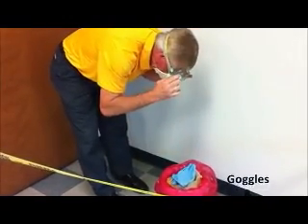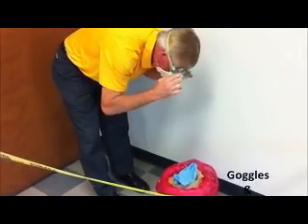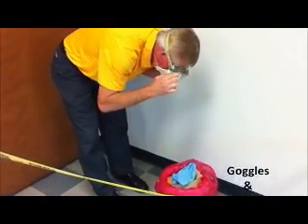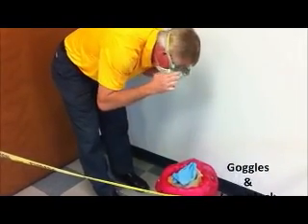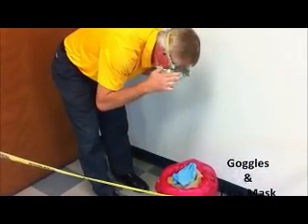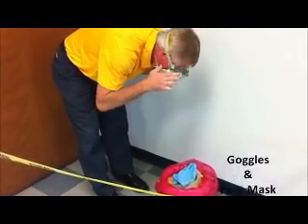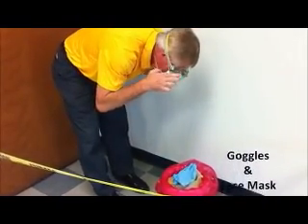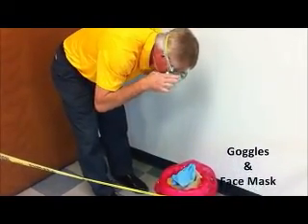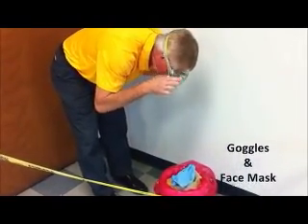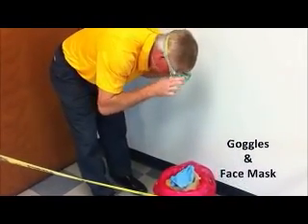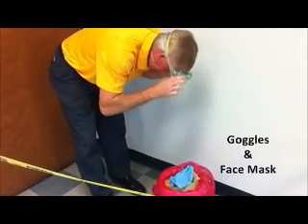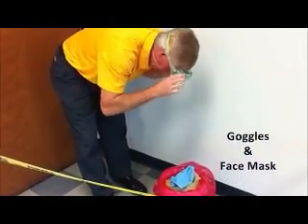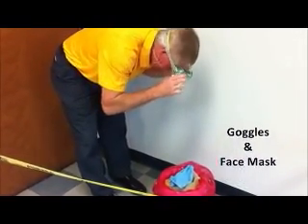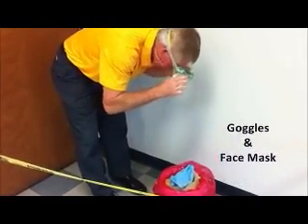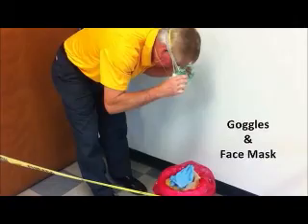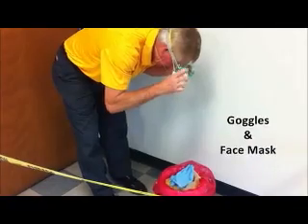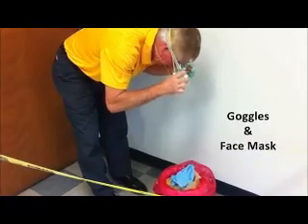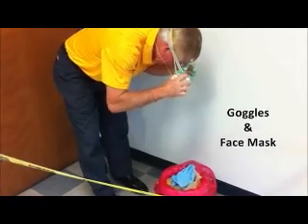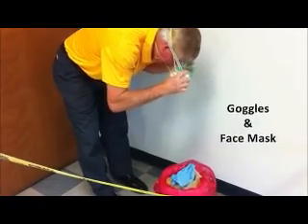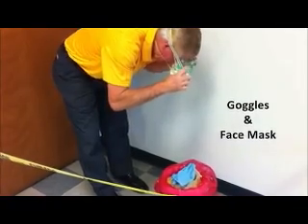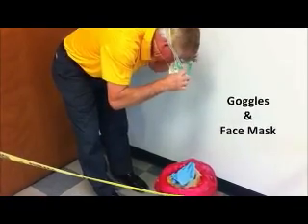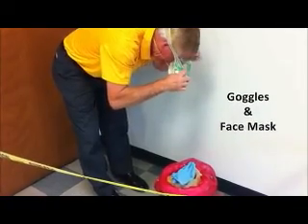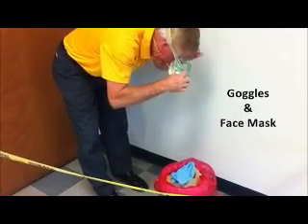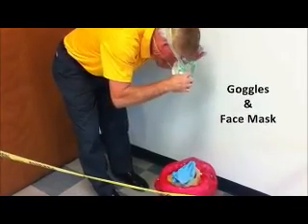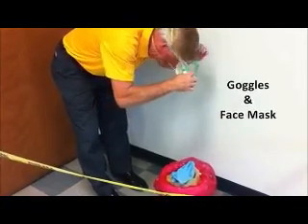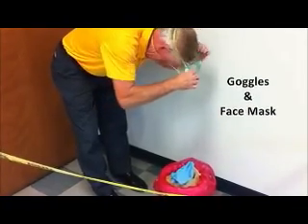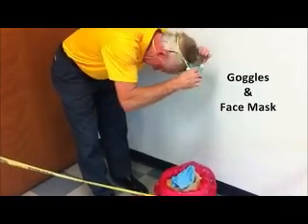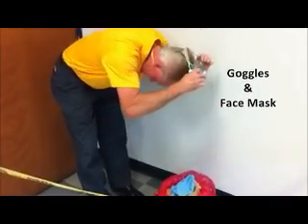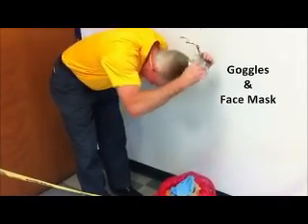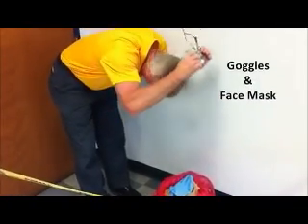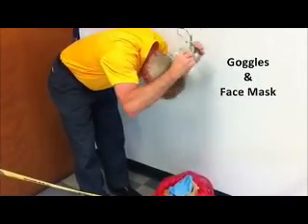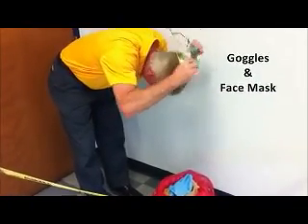With your bare hands, remove your face mask and goggles, placing them into the lined bucket.